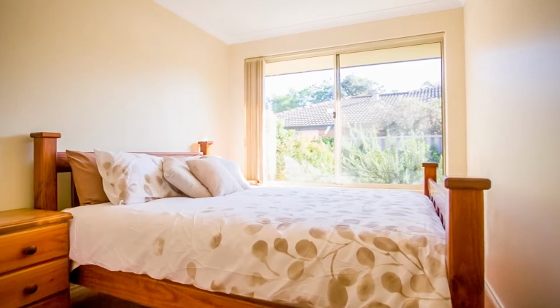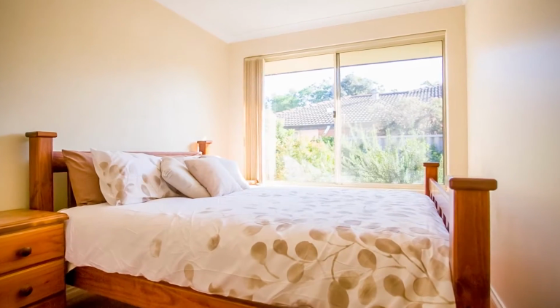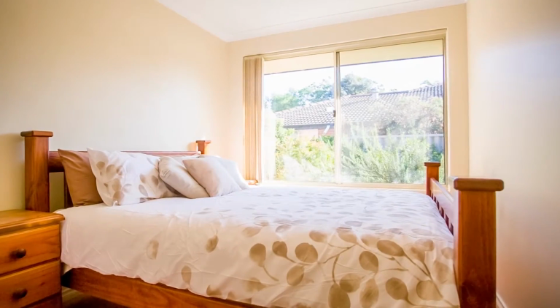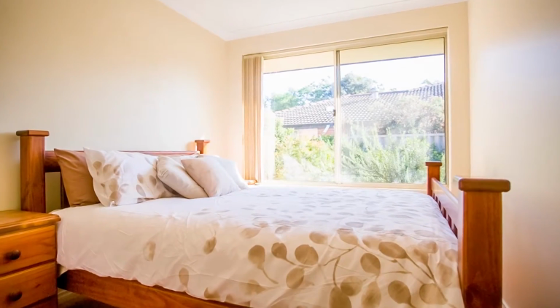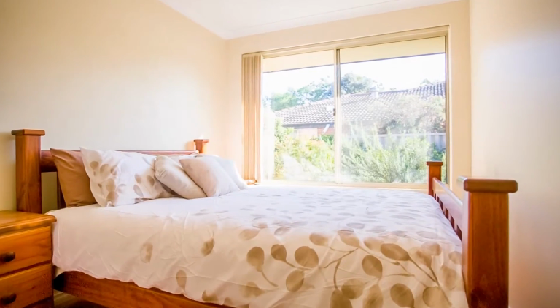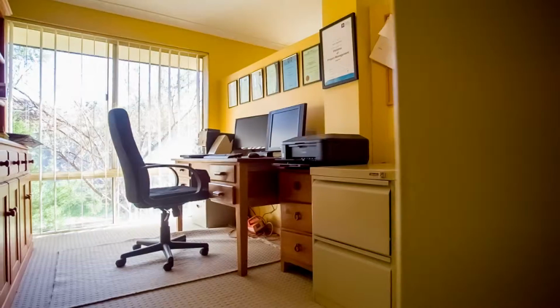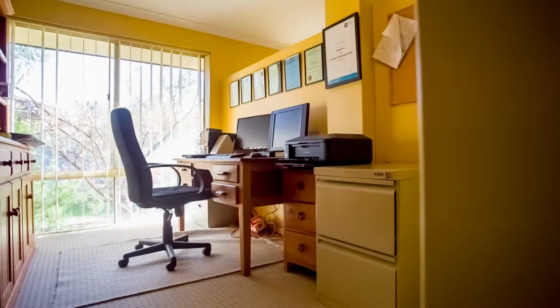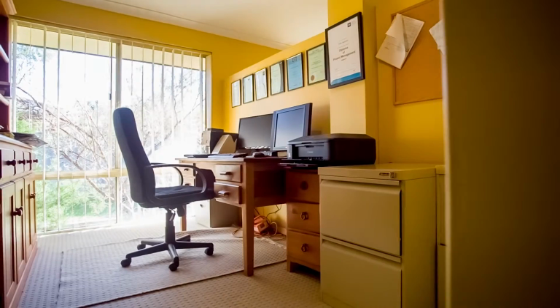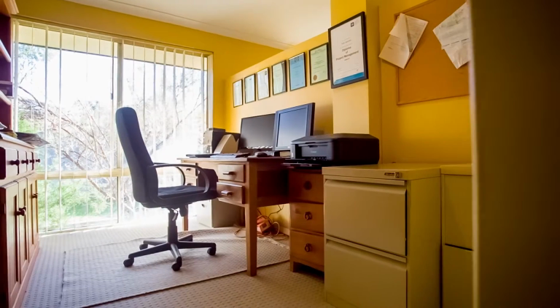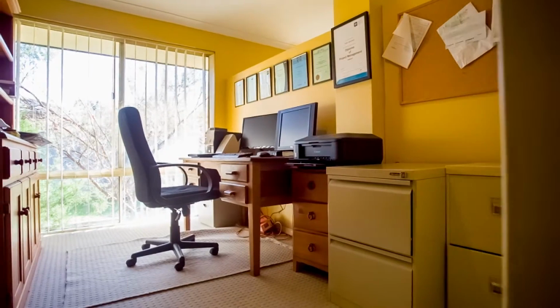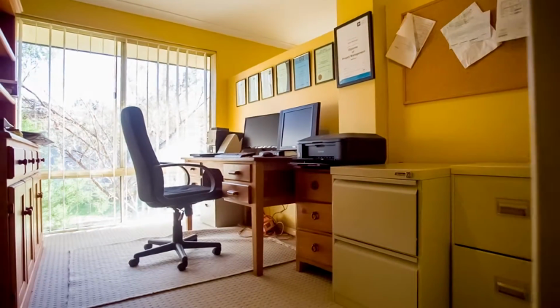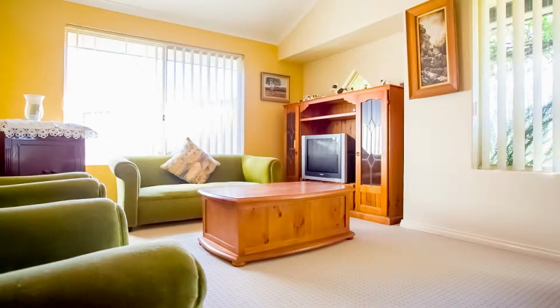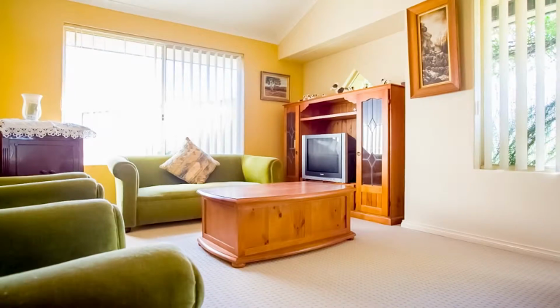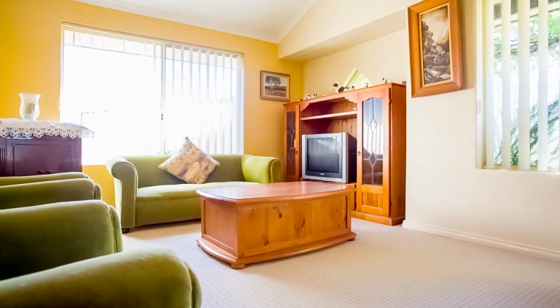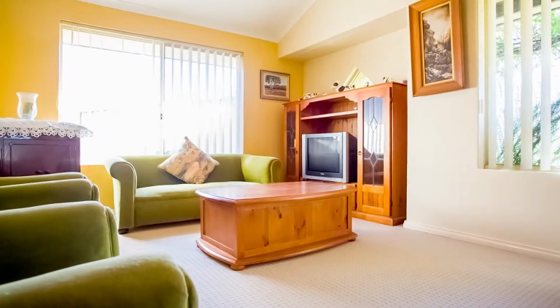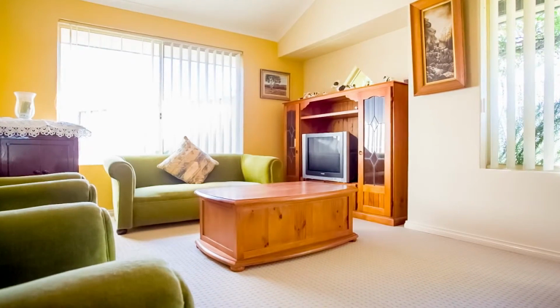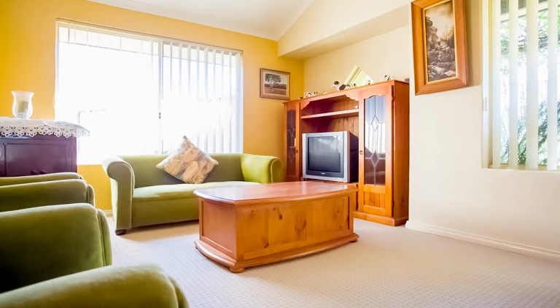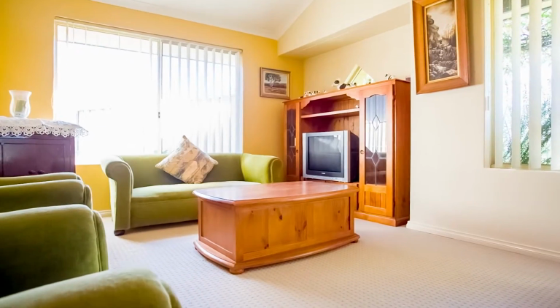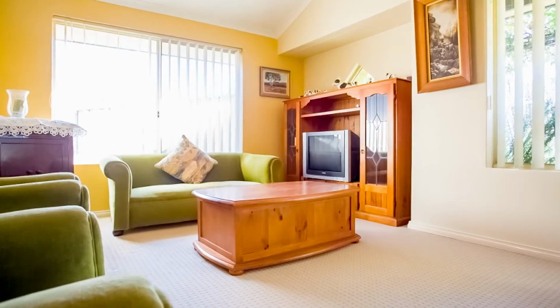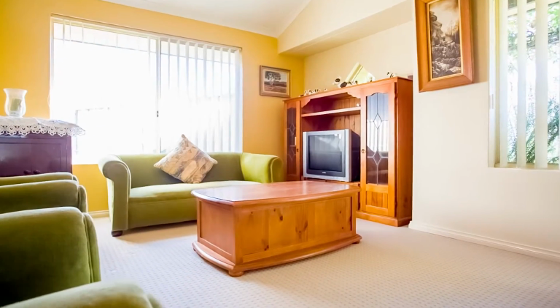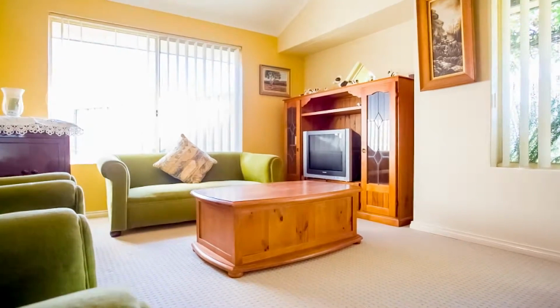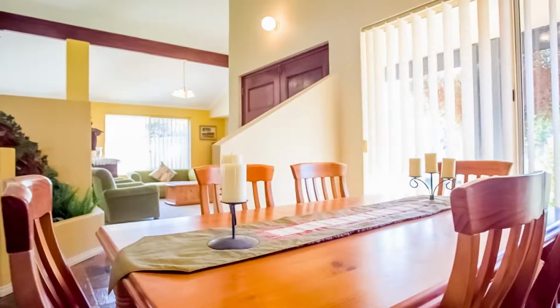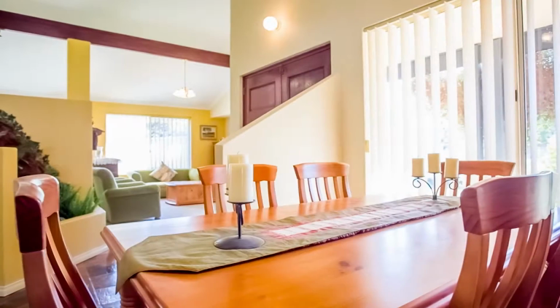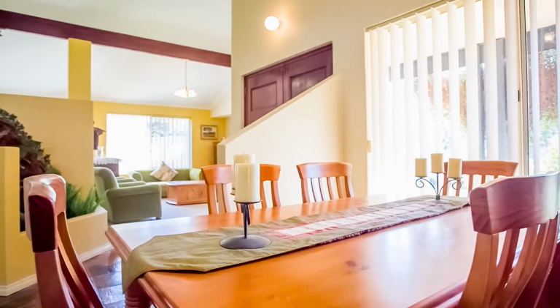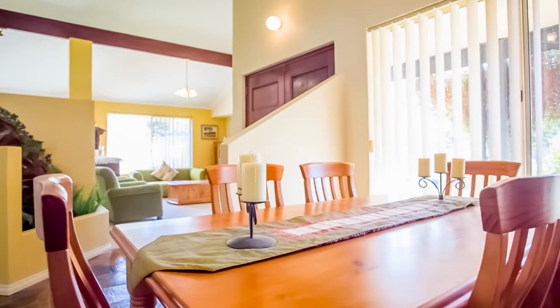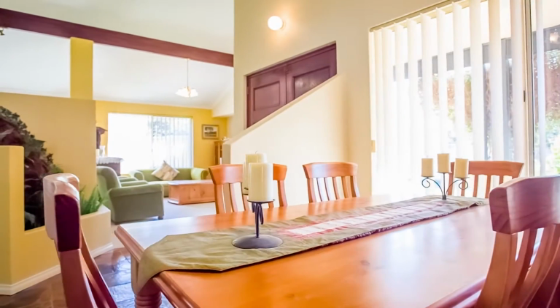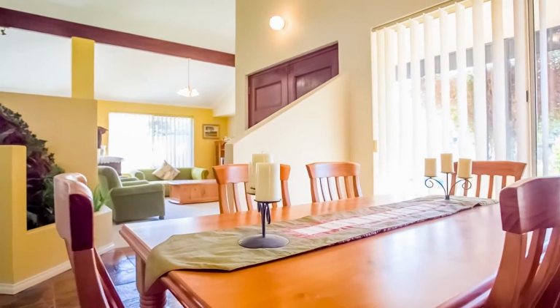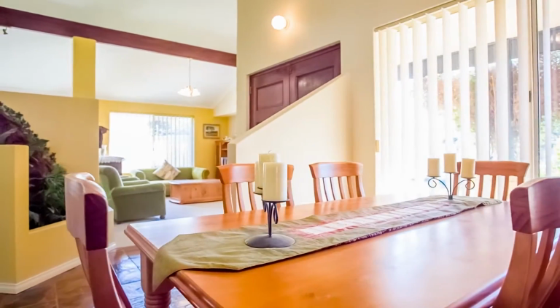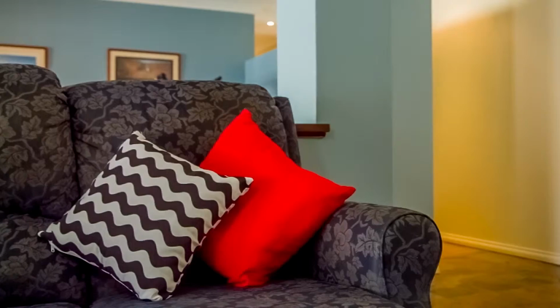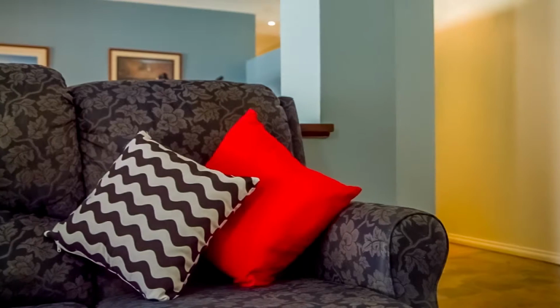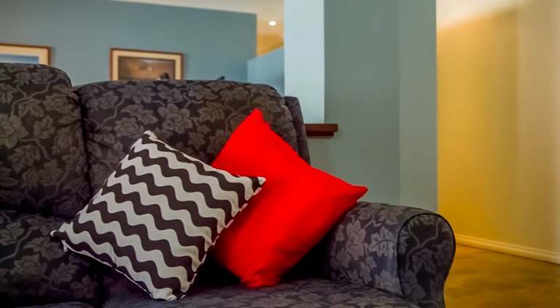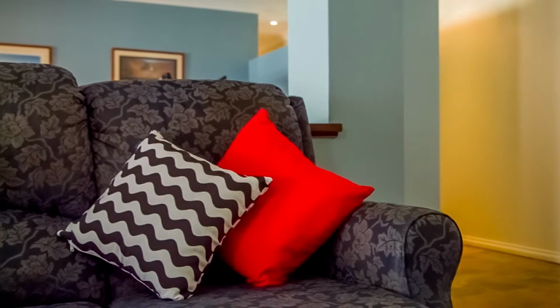You'll be in awe of this well-designed floor plan of formal lounge and dining that has been complemented with feature high ceilings.